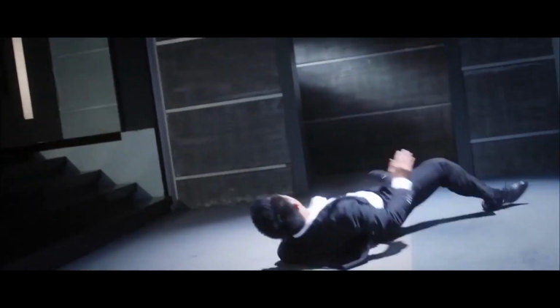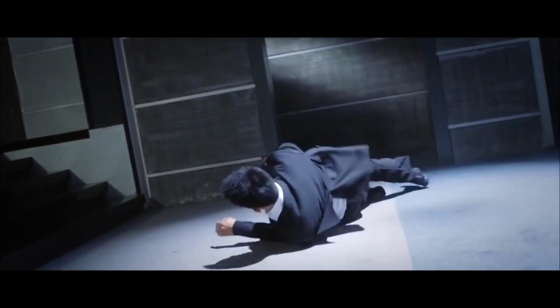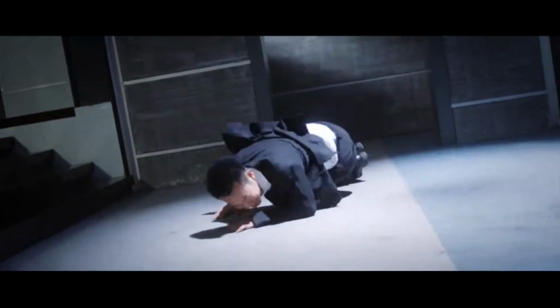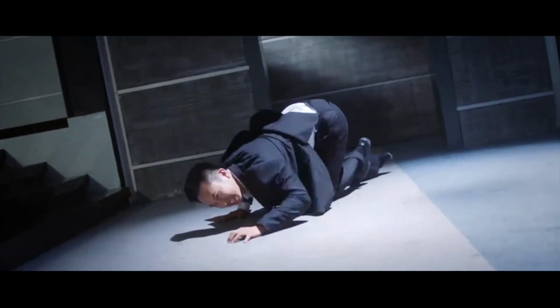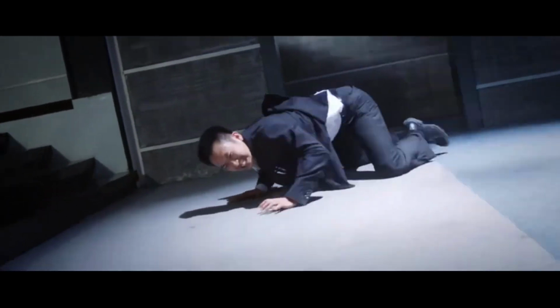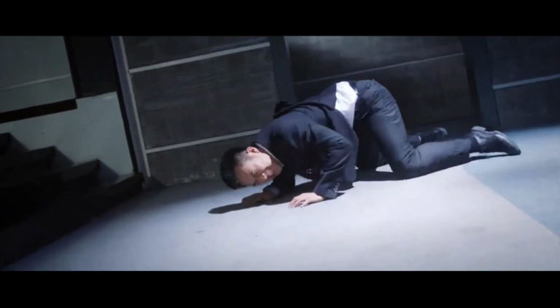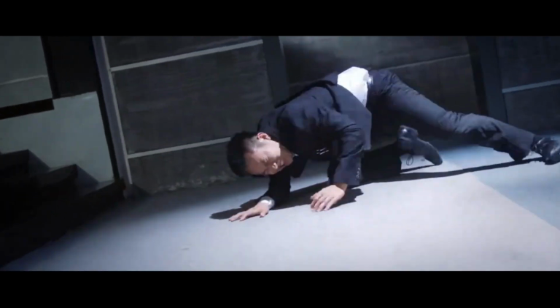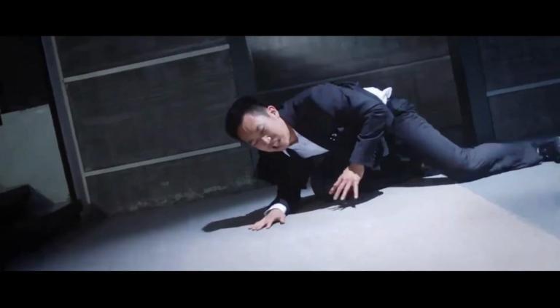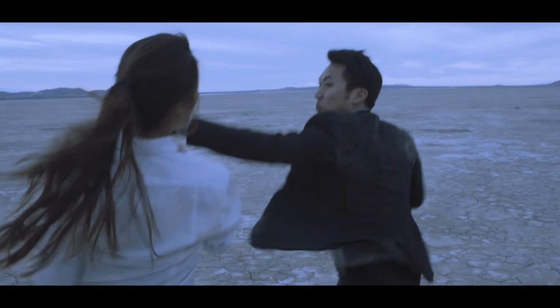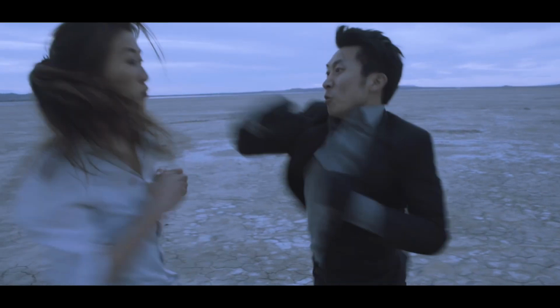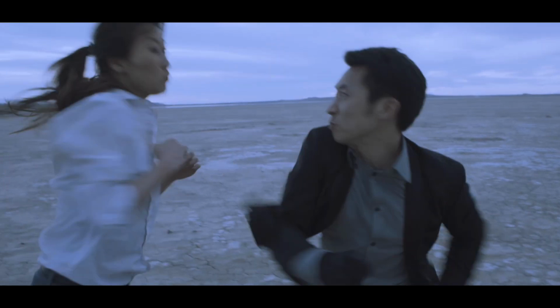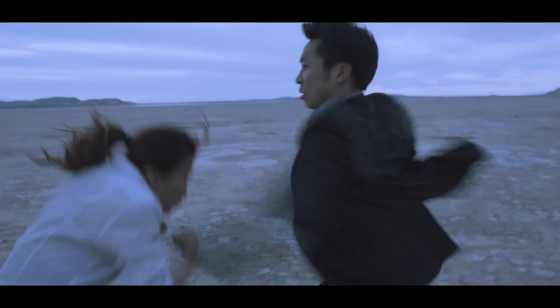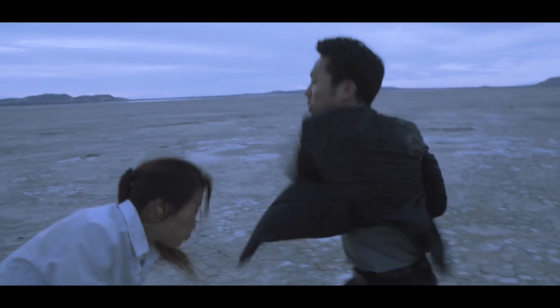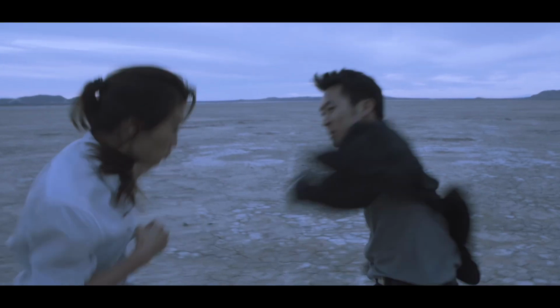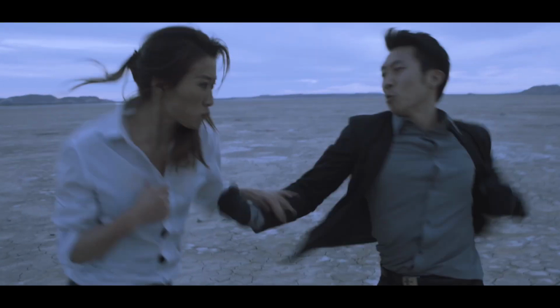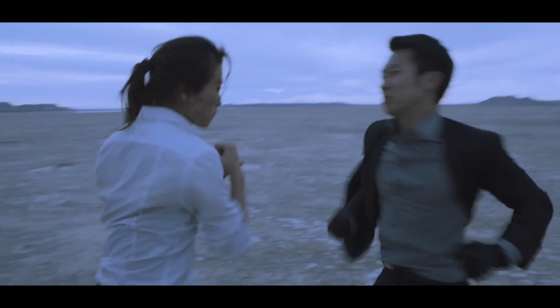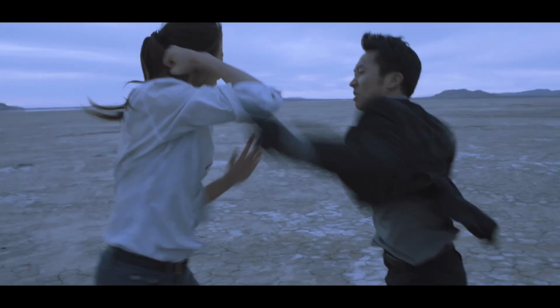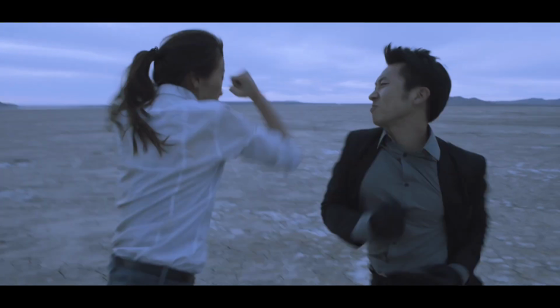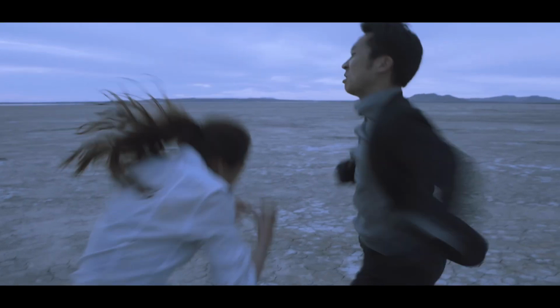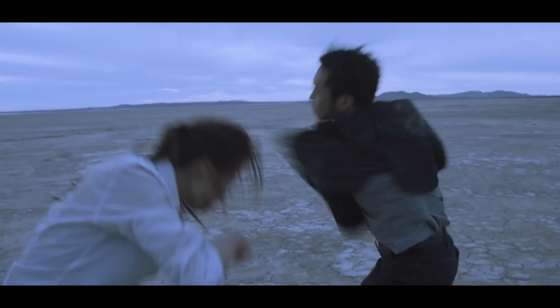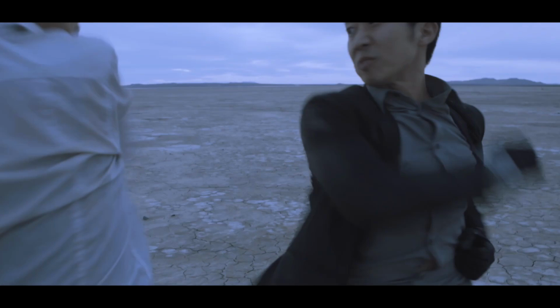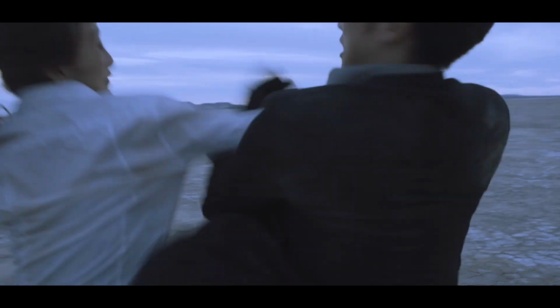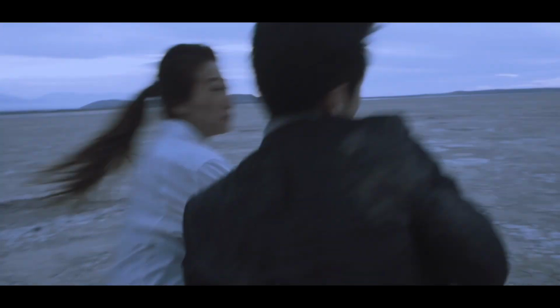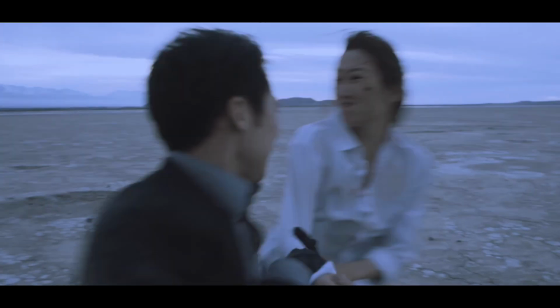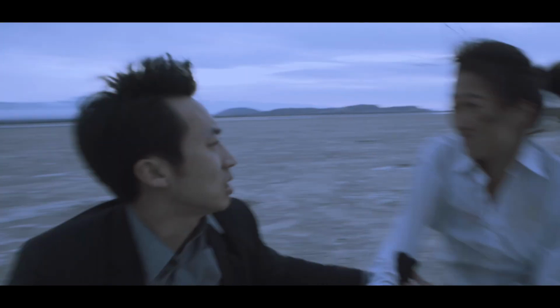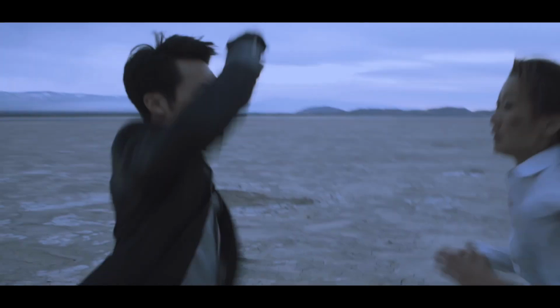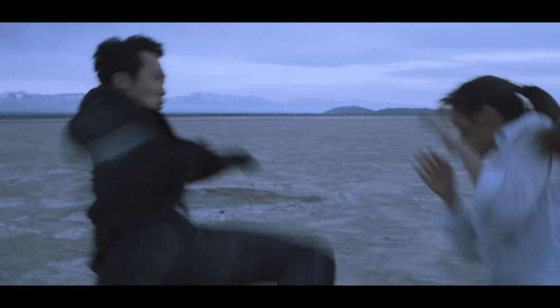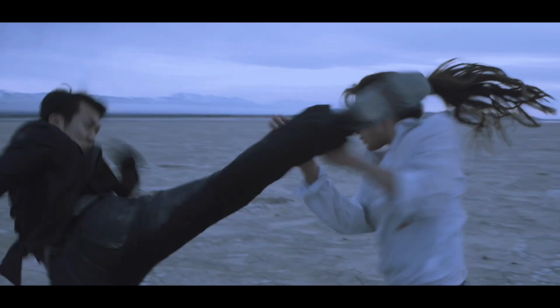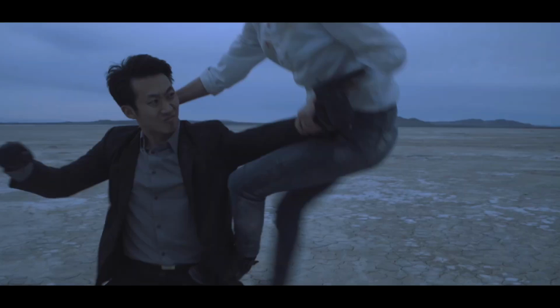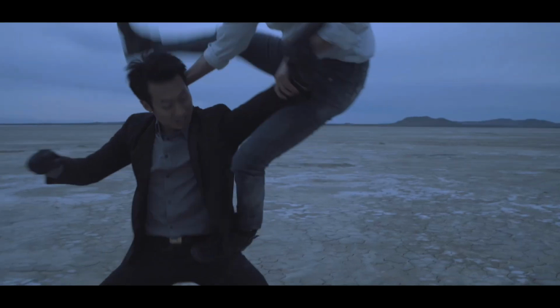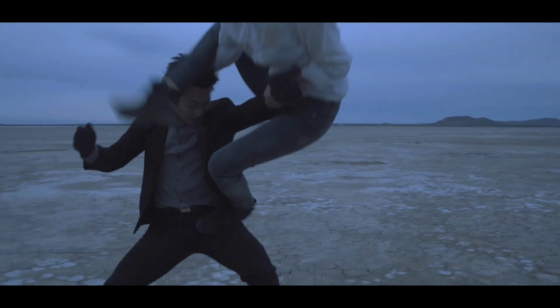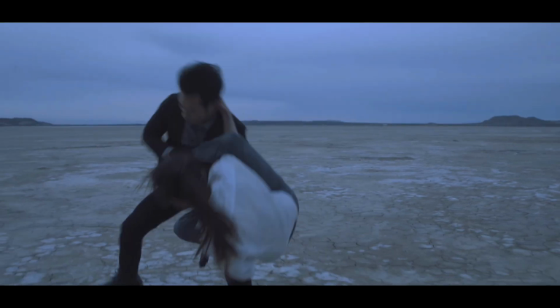As an actor and stuntman with over a decade's worth of experience, I've had my share of fight scenes in a suit.